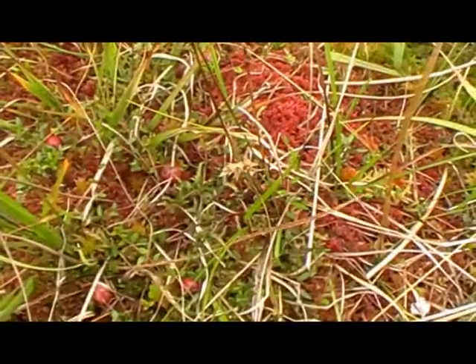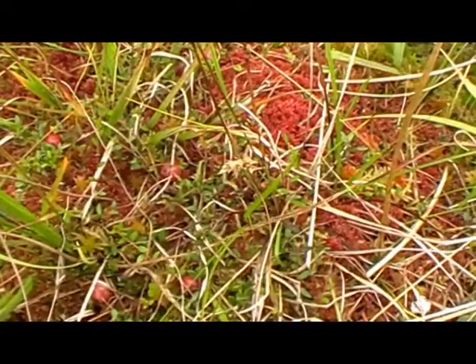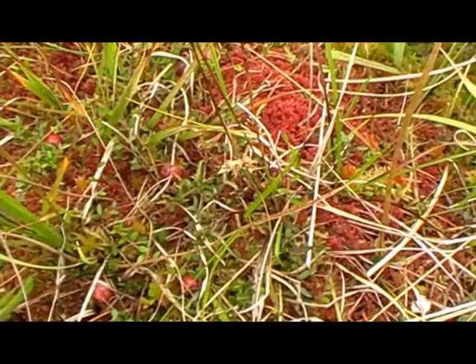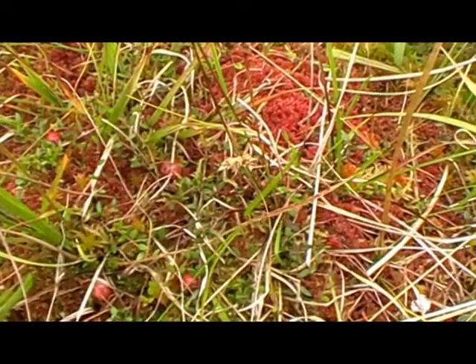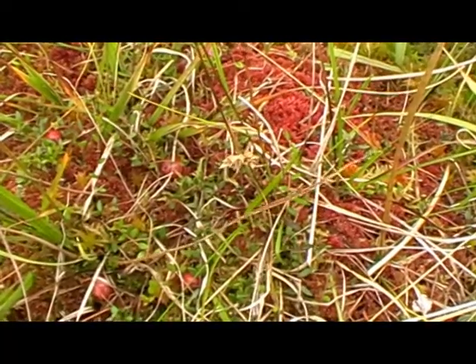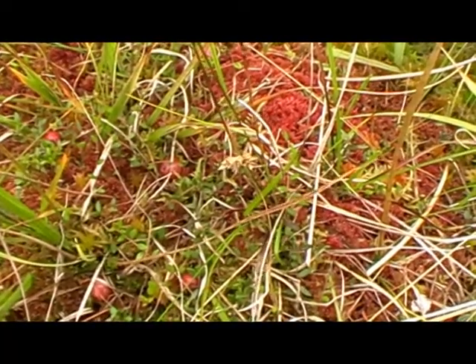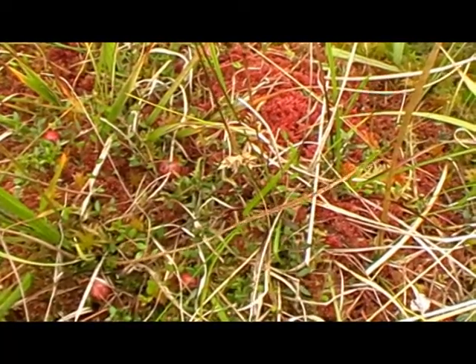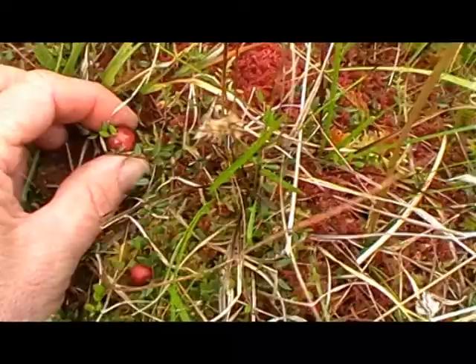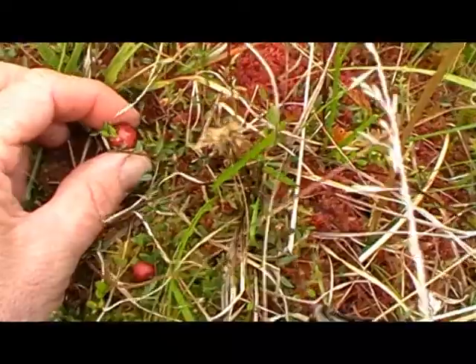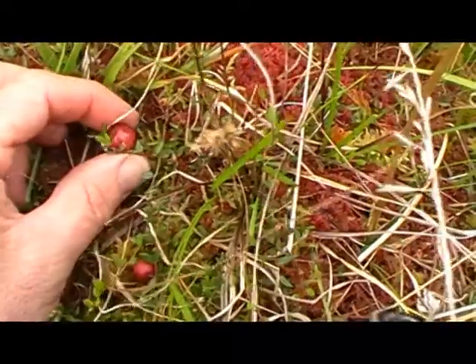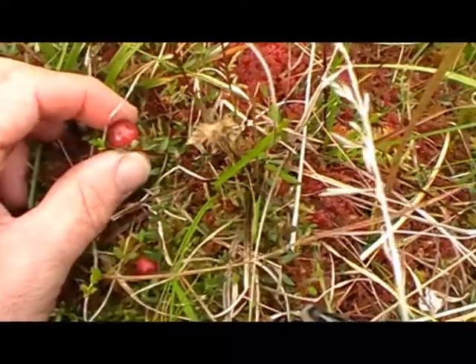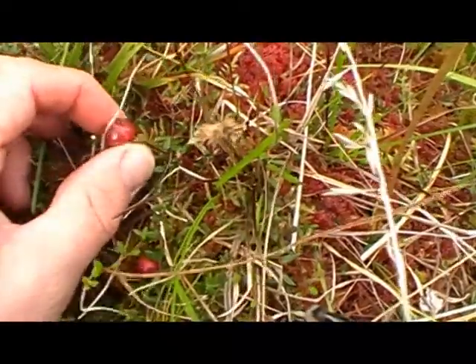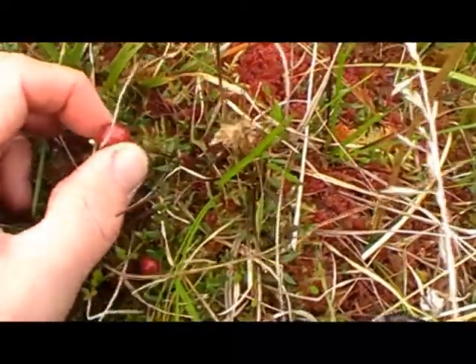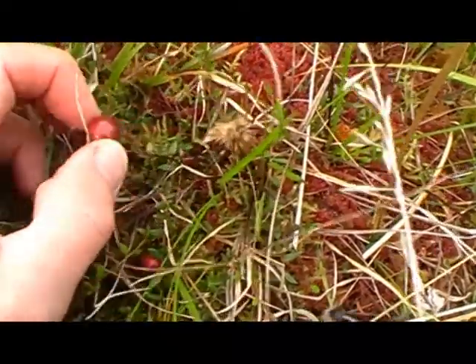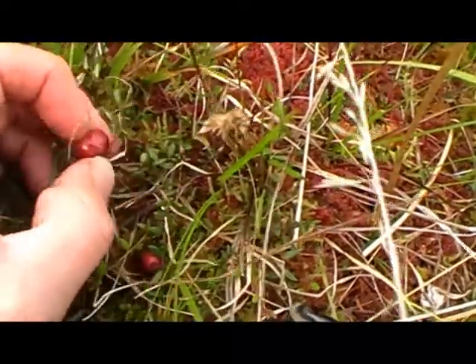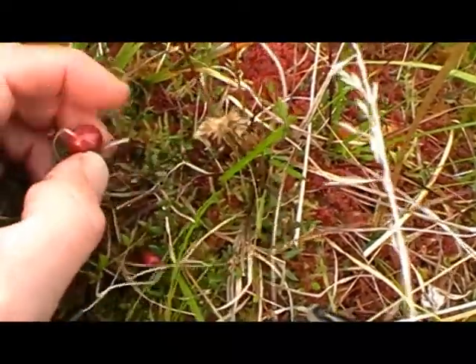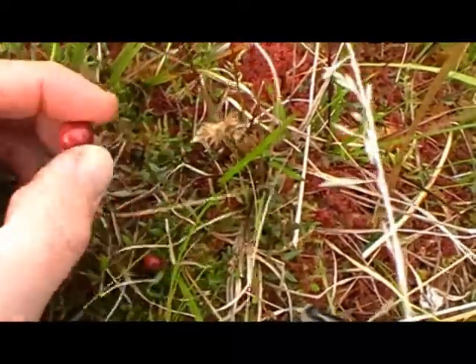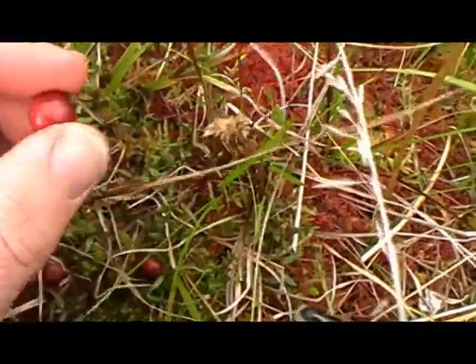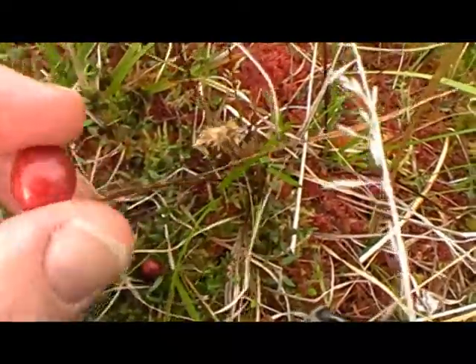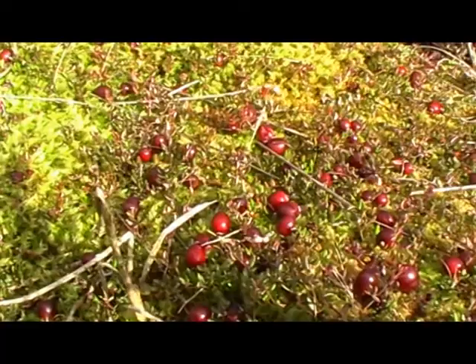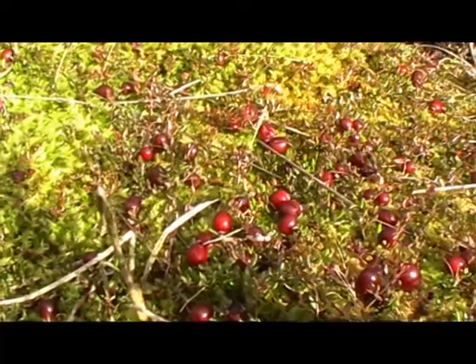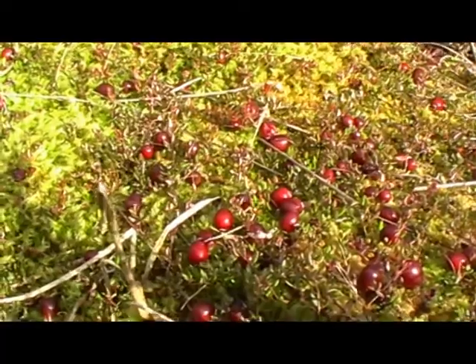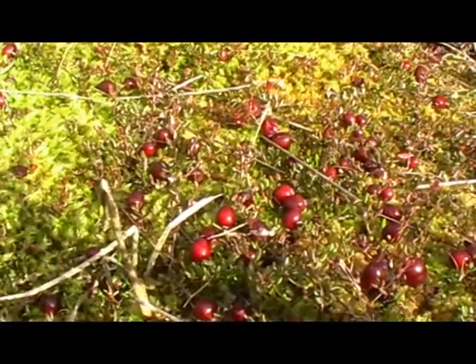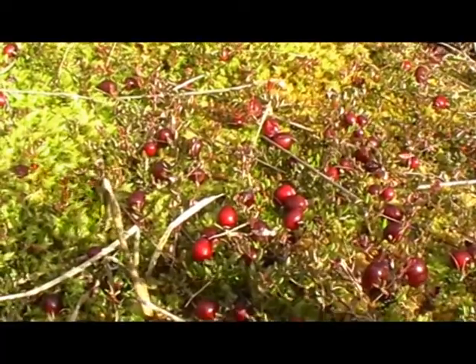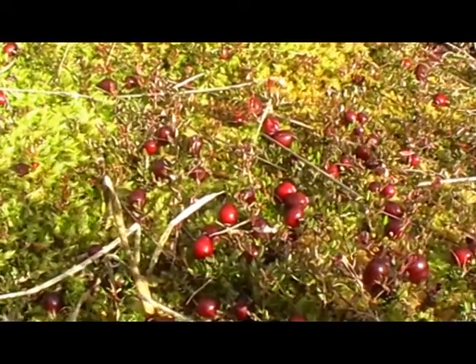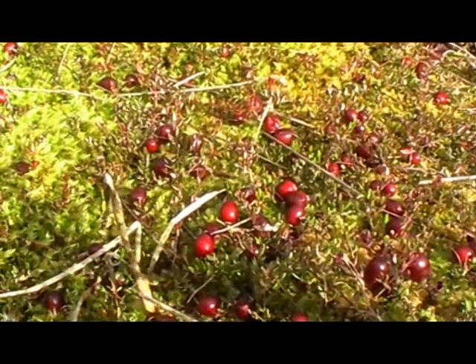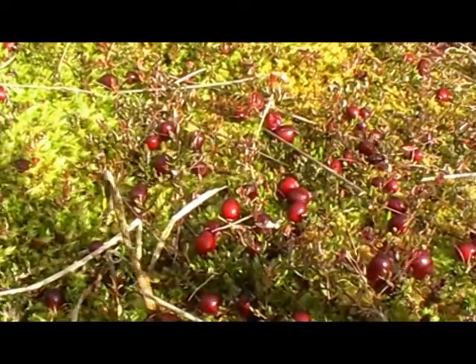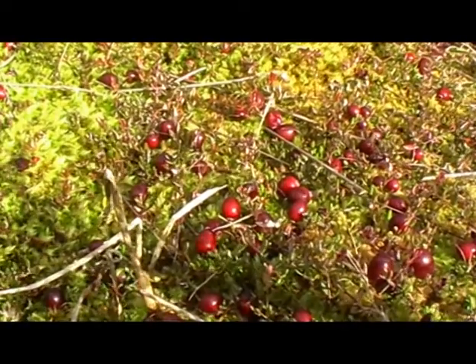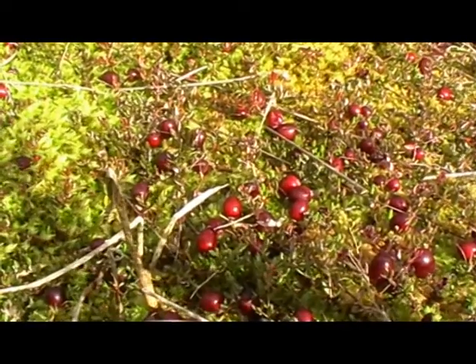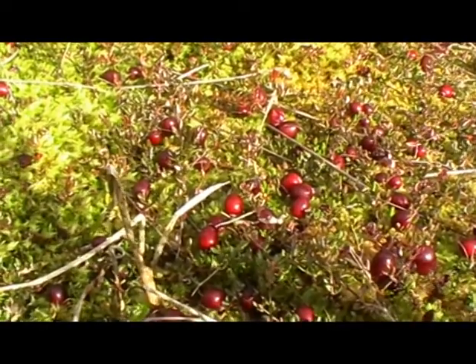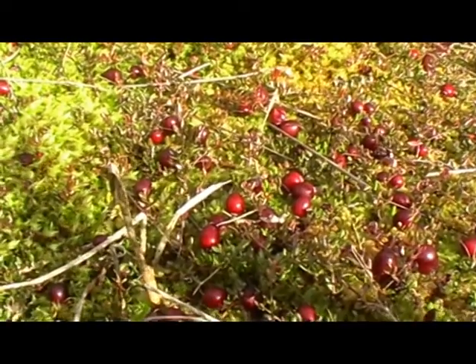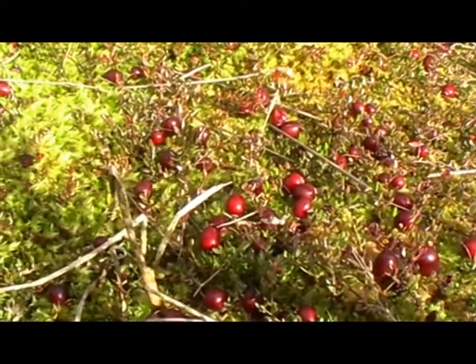Another wonderful thing on this marsh is cranberries — 'Llyg eron' — which I think means shrewberries.